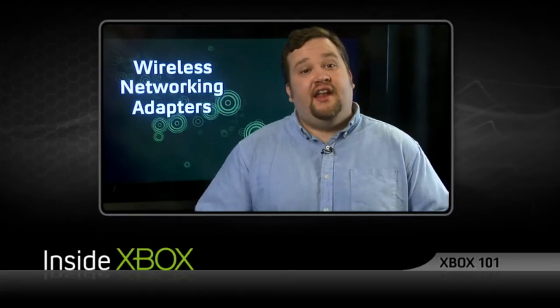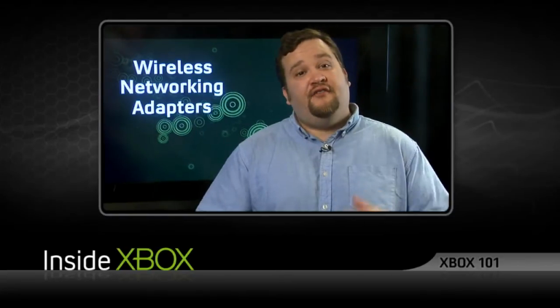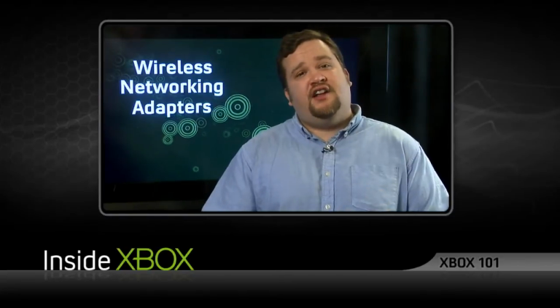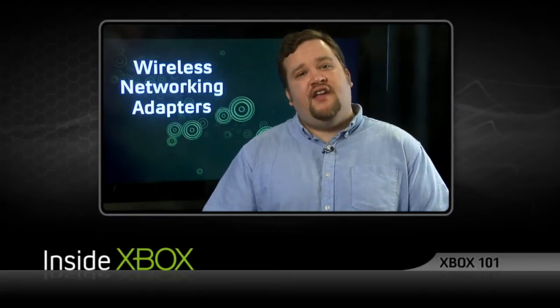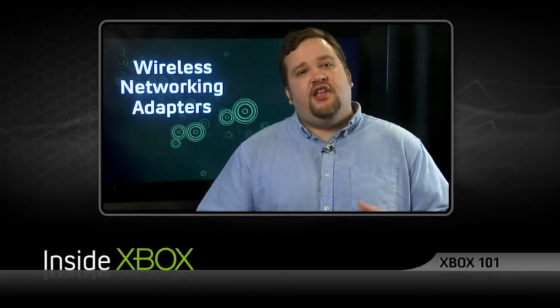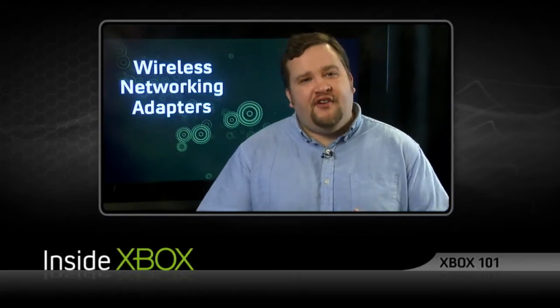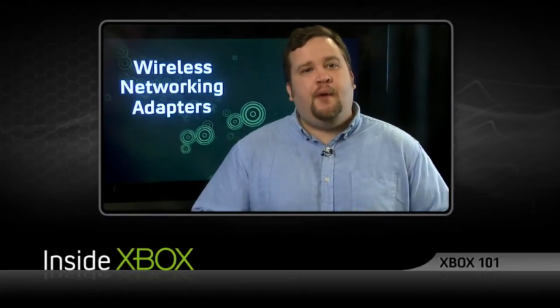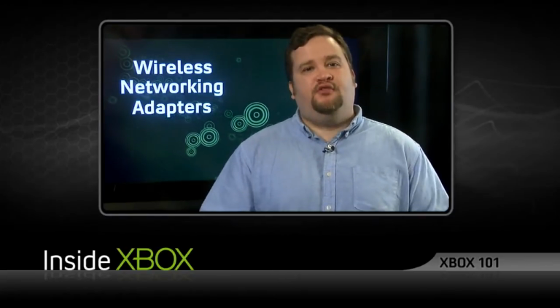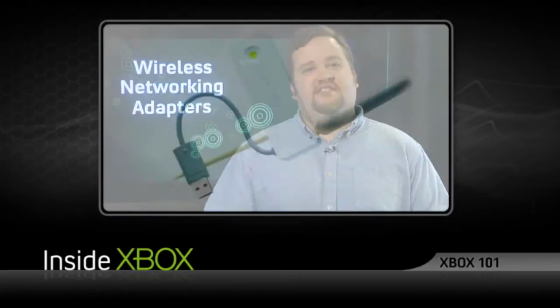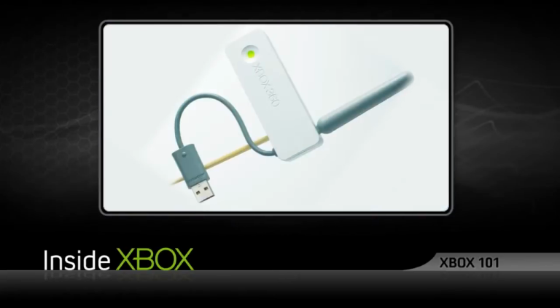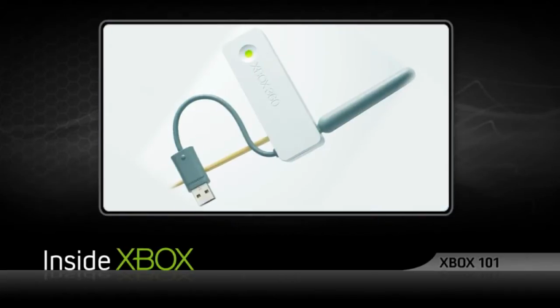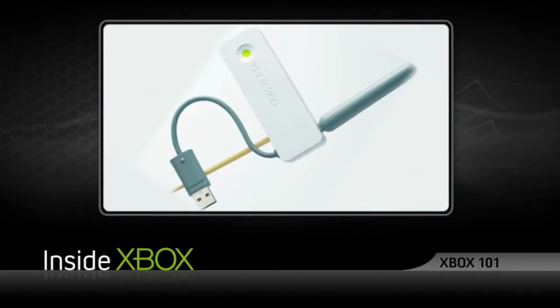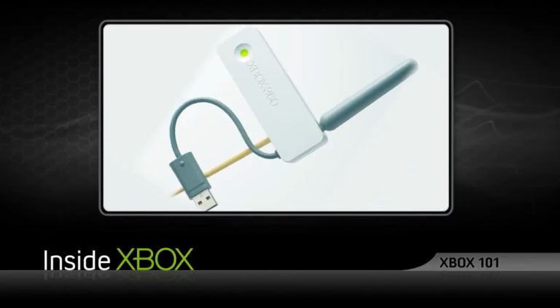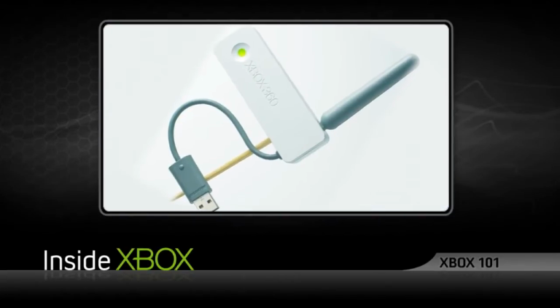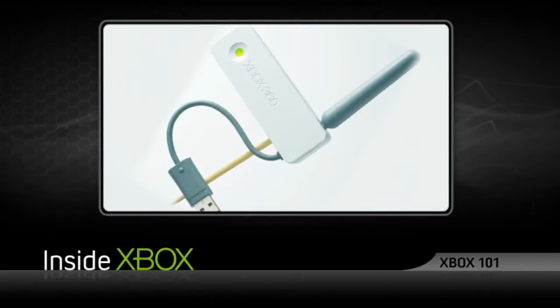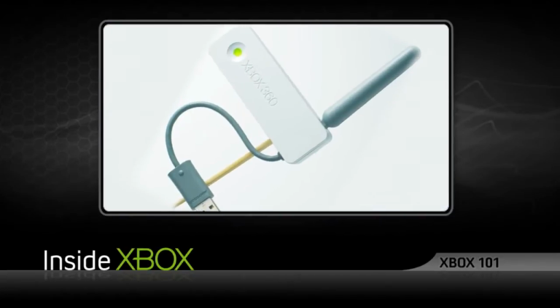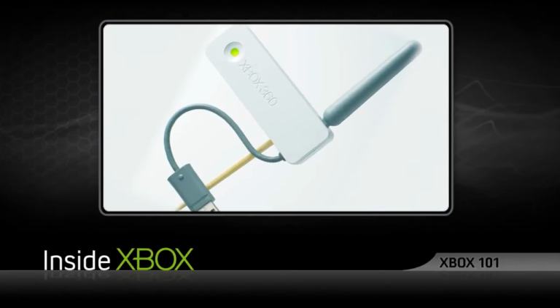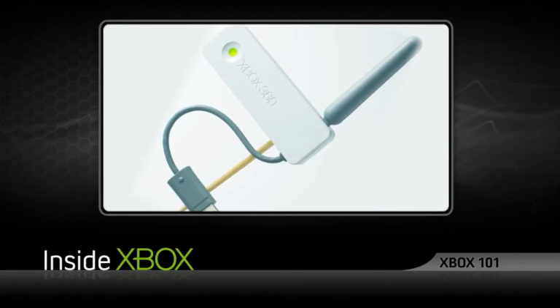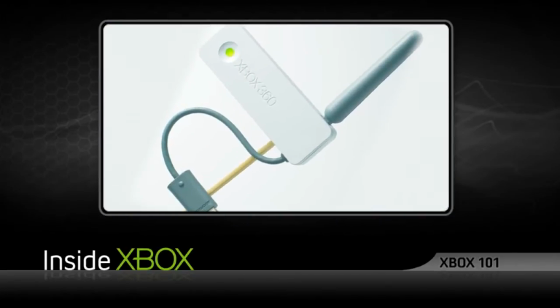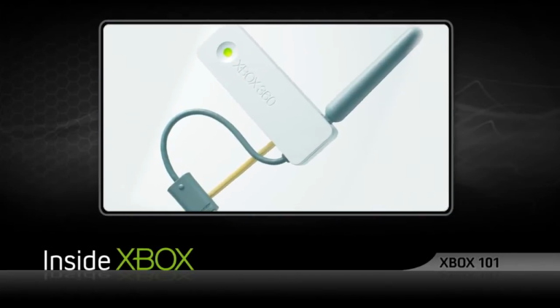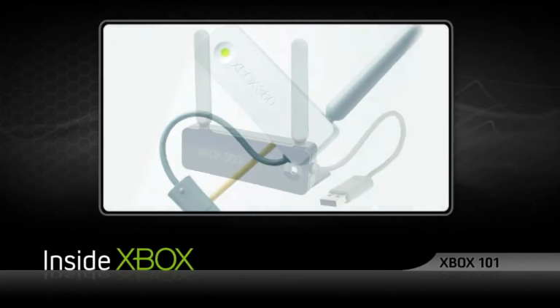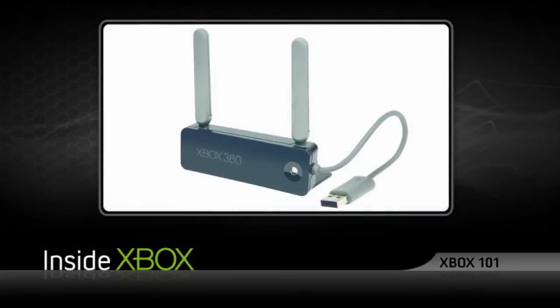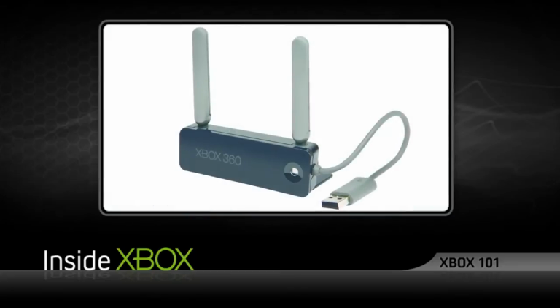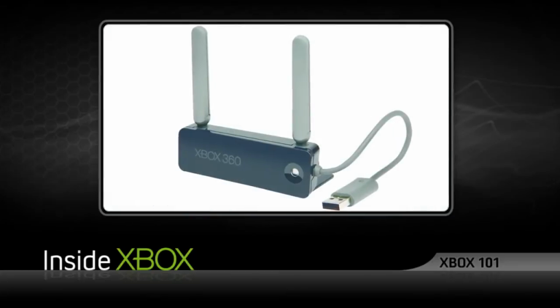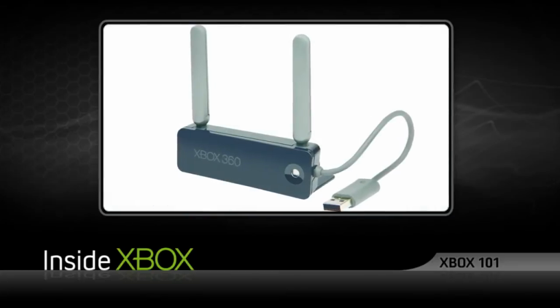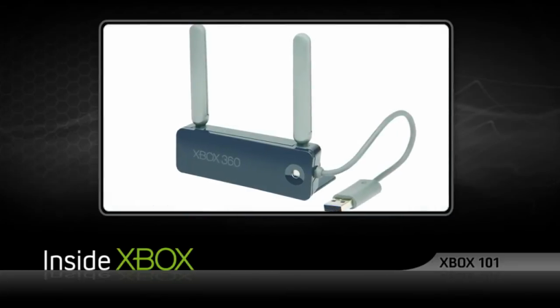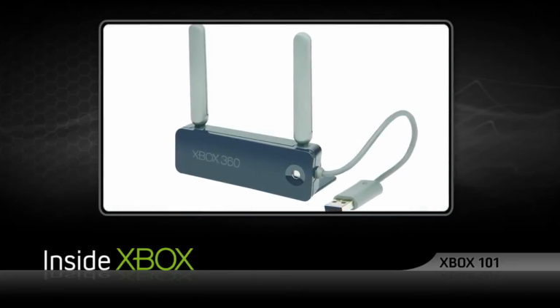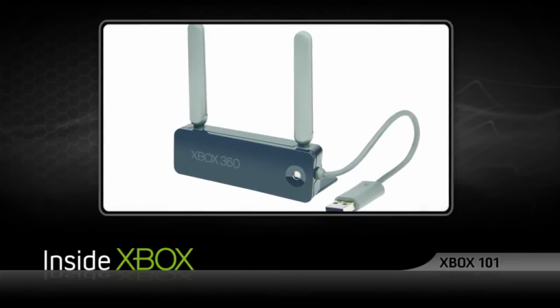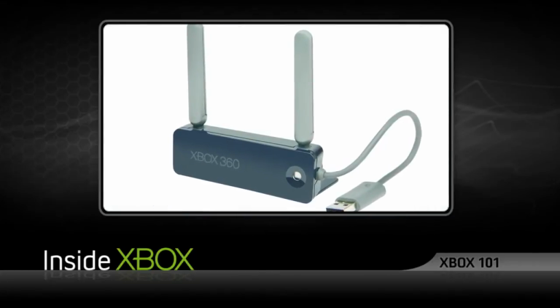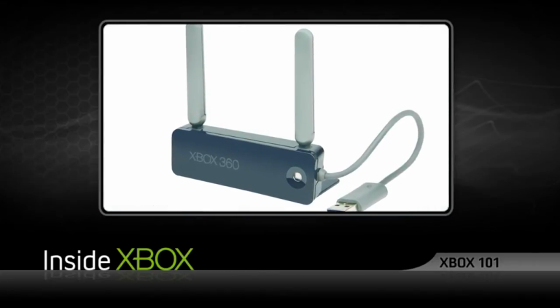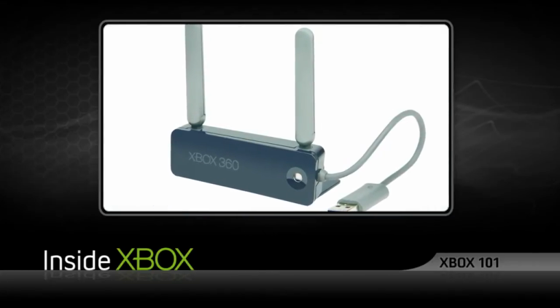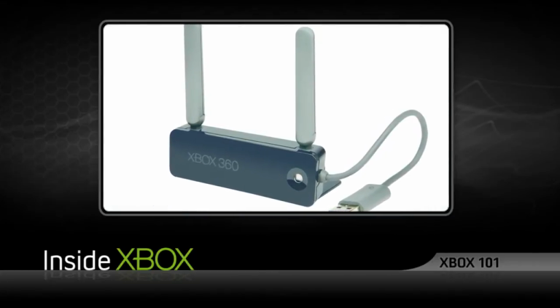First off, you have a couple of choices here. There's the original, and then there's the new Xbox 360 Wireless N Networking Adapter.